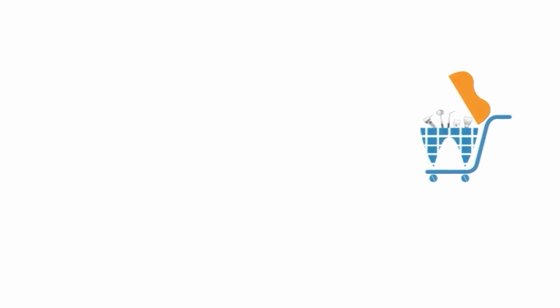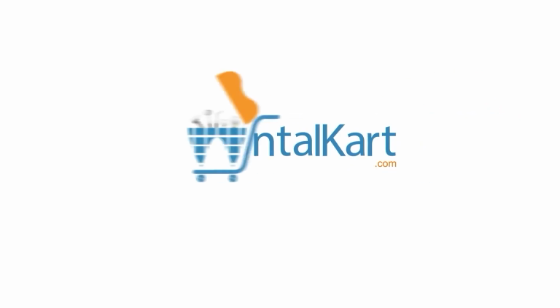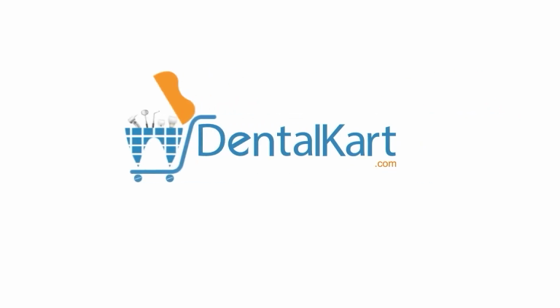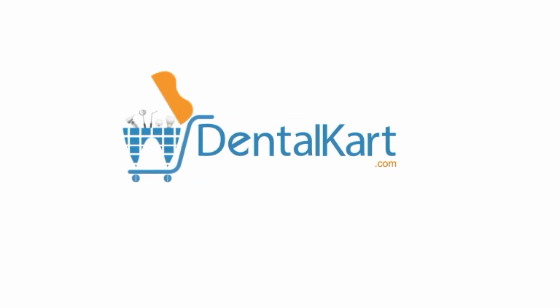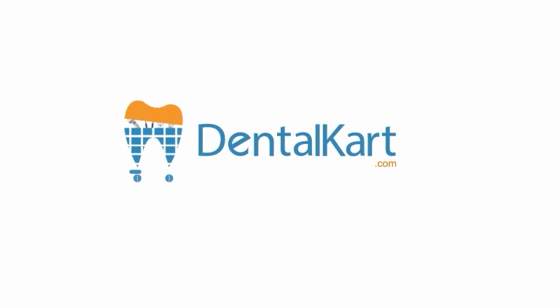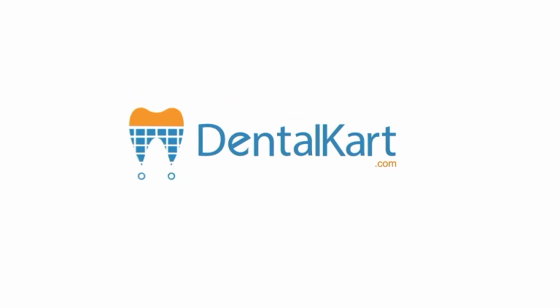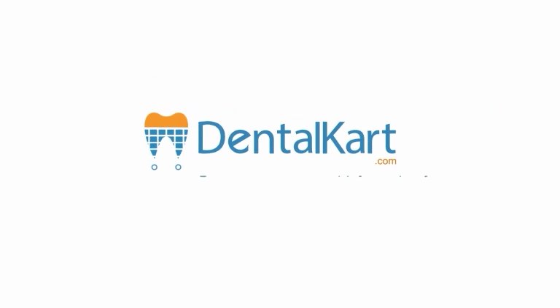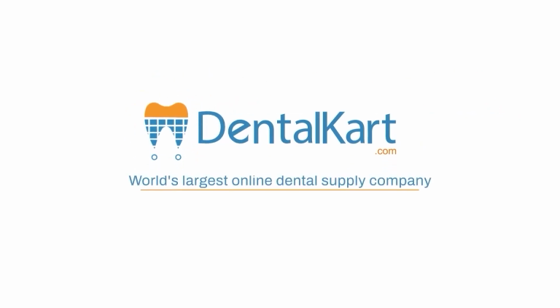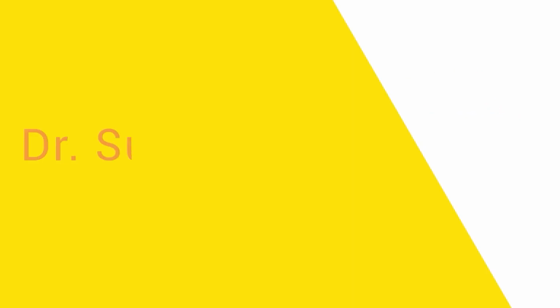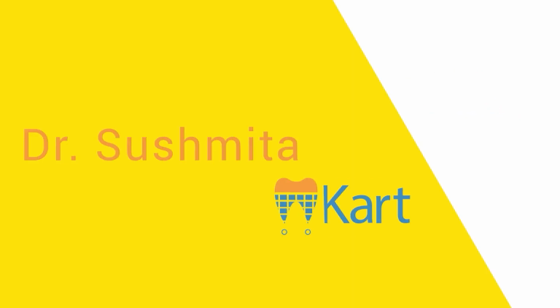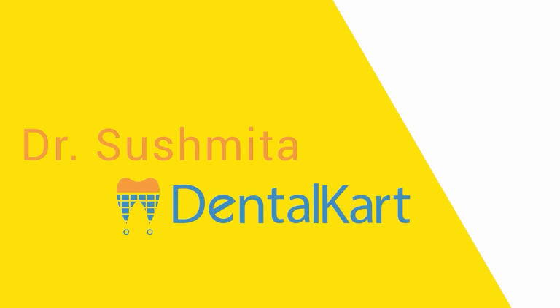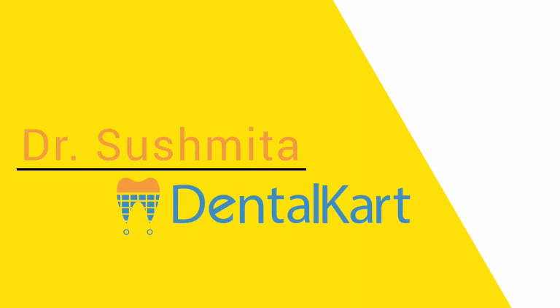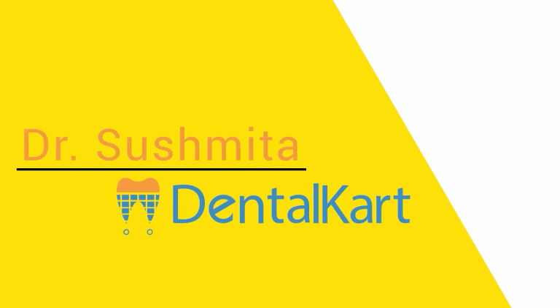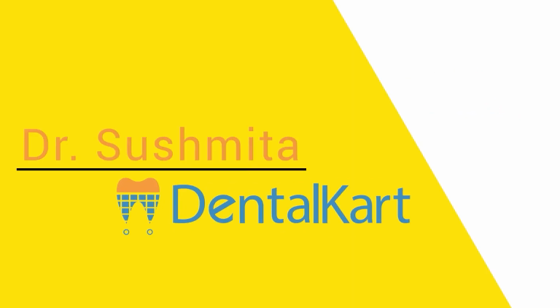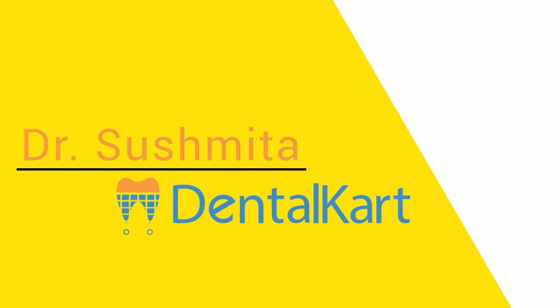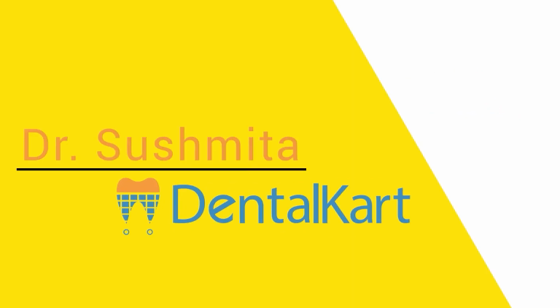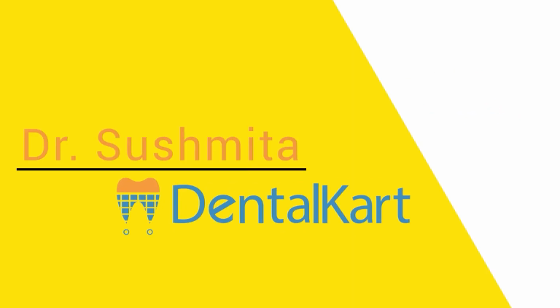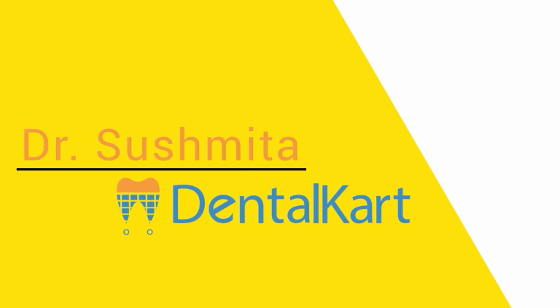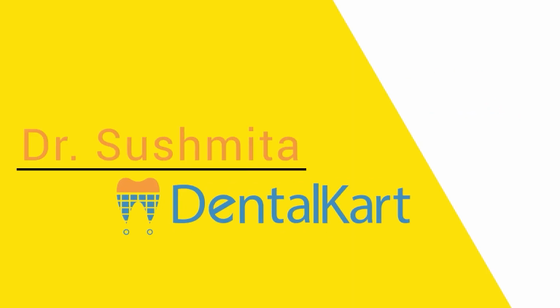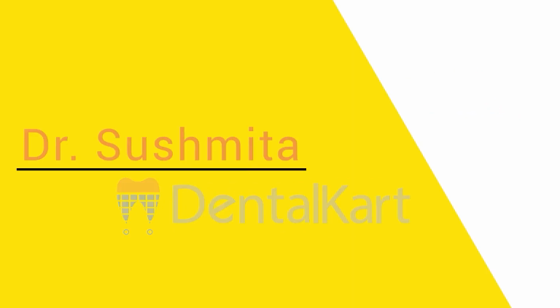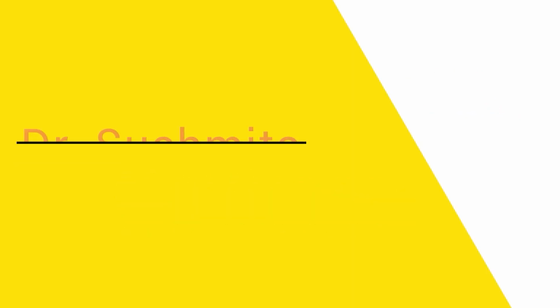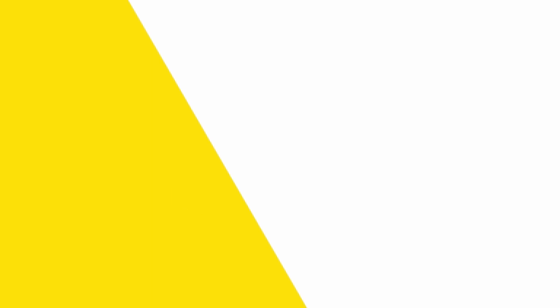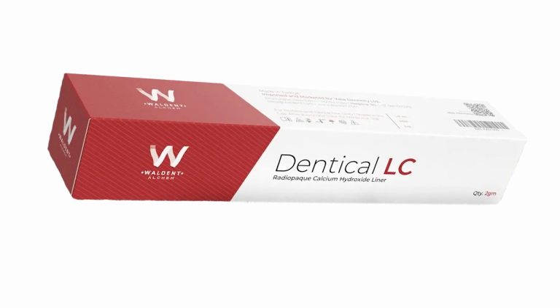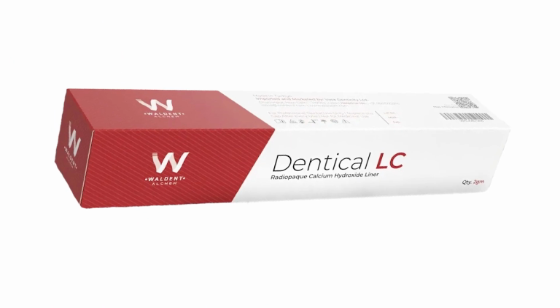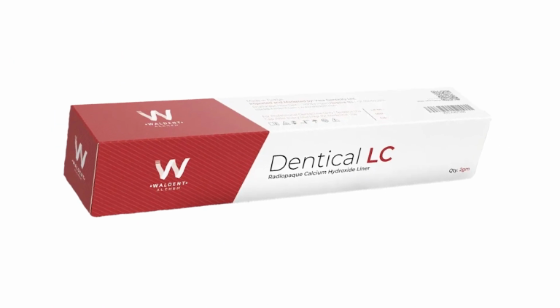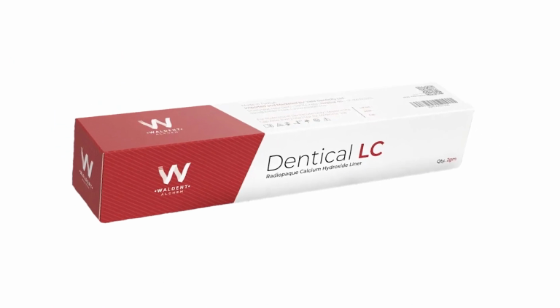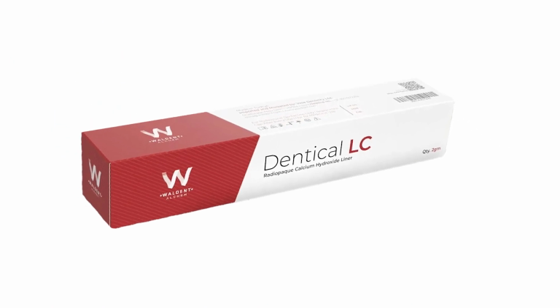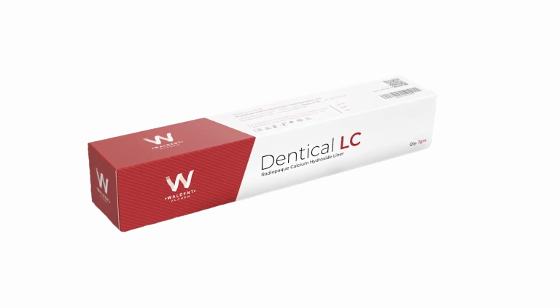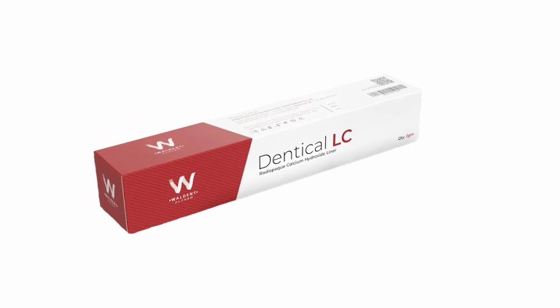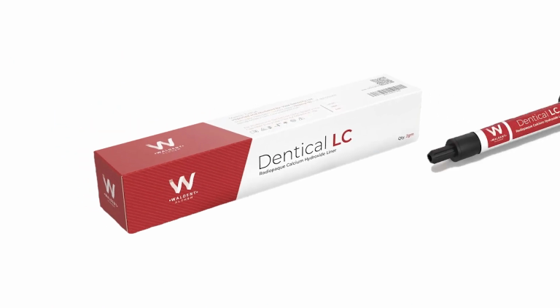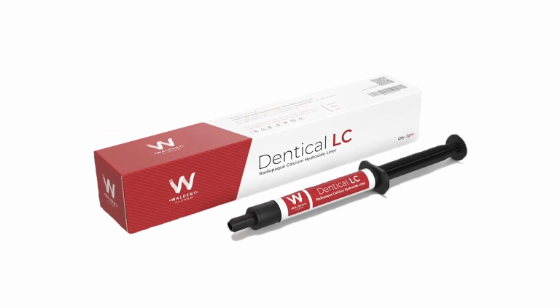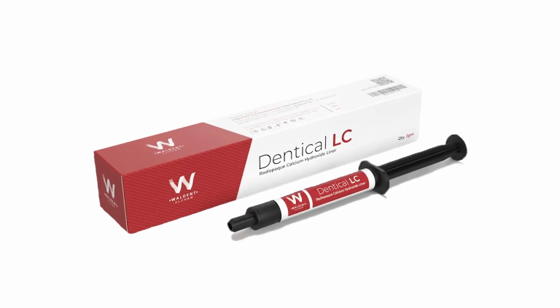Hey everyone, welcome back to our channel. I'm Dr. Sushmita and in today's video we're going to talk about a product called Walden Denticle LC.